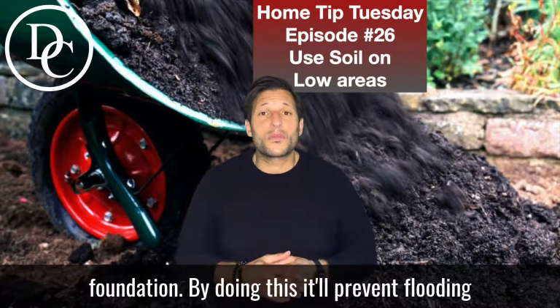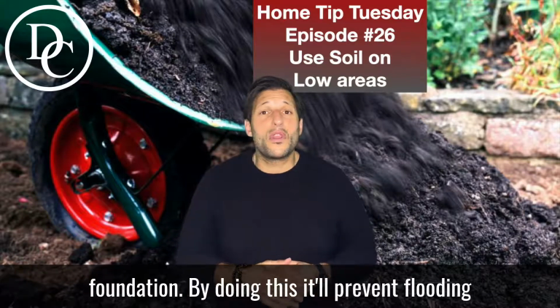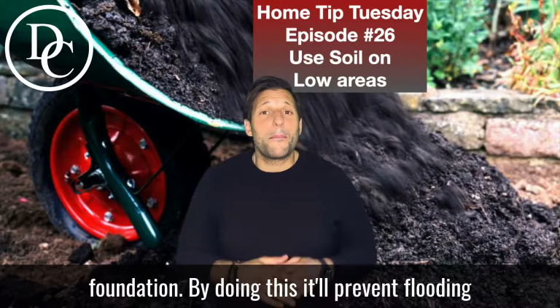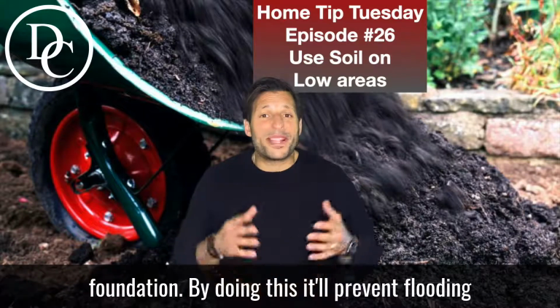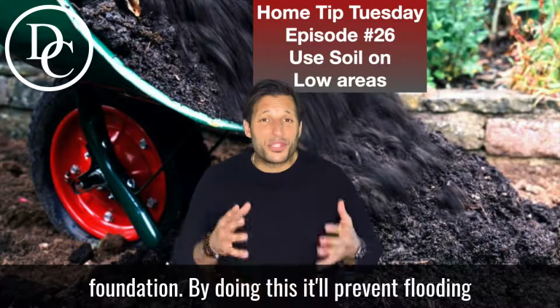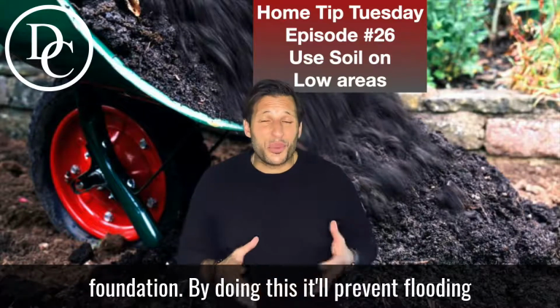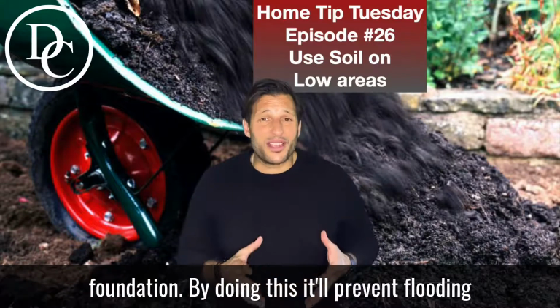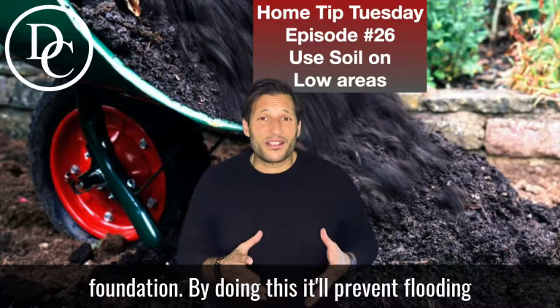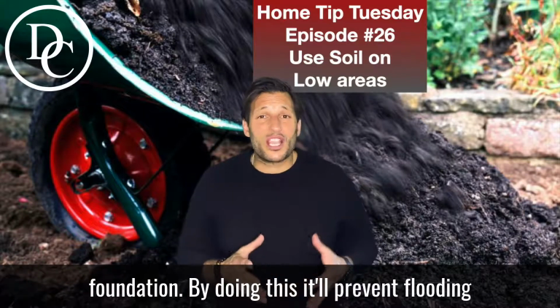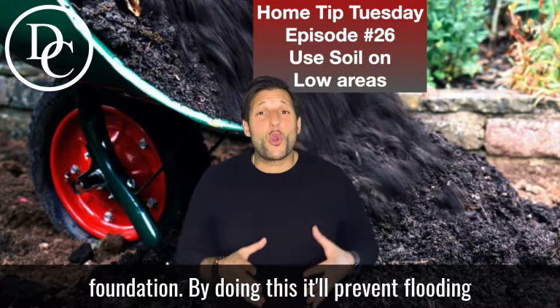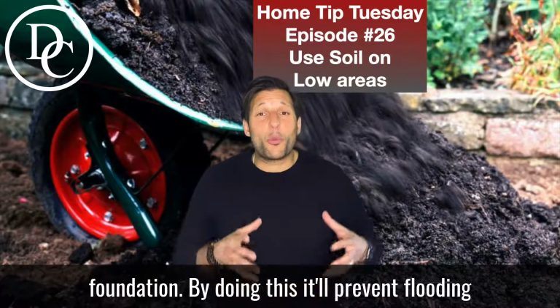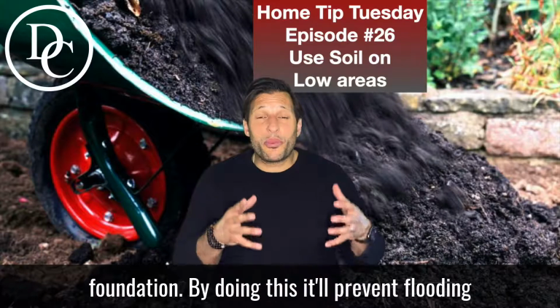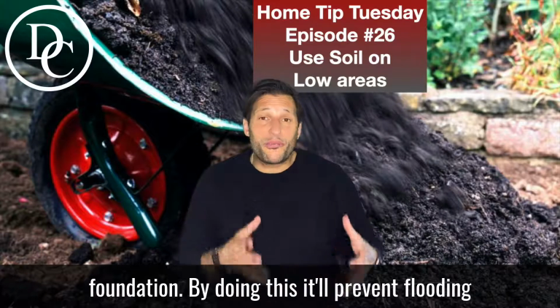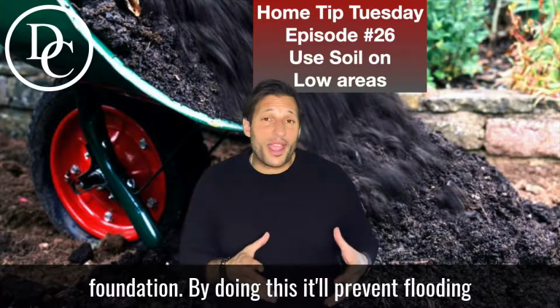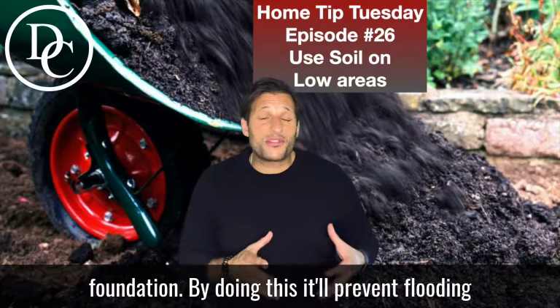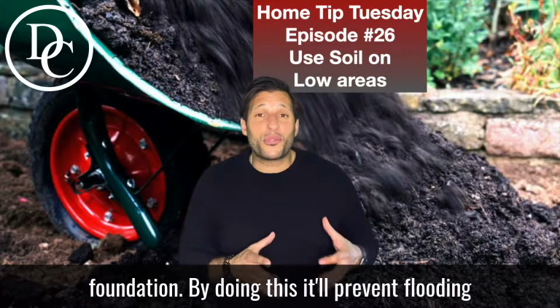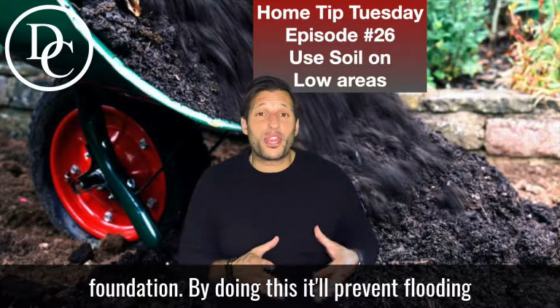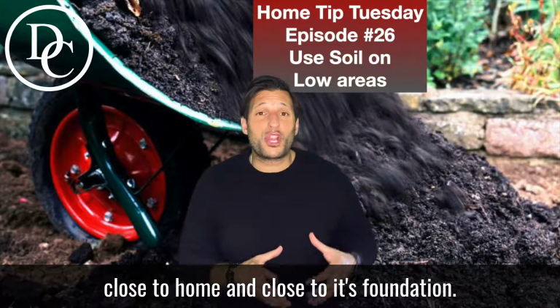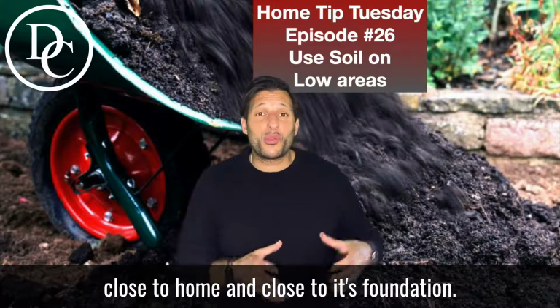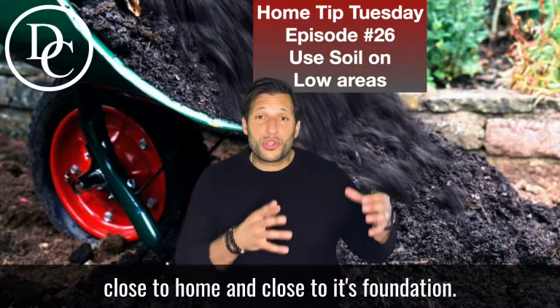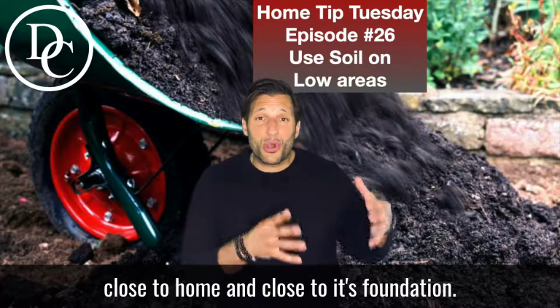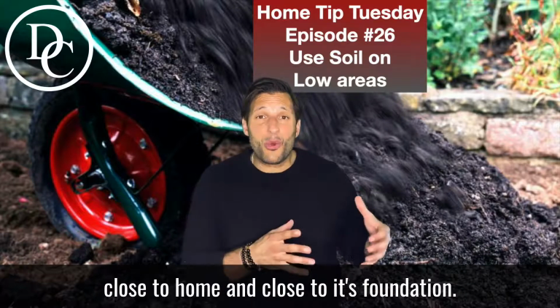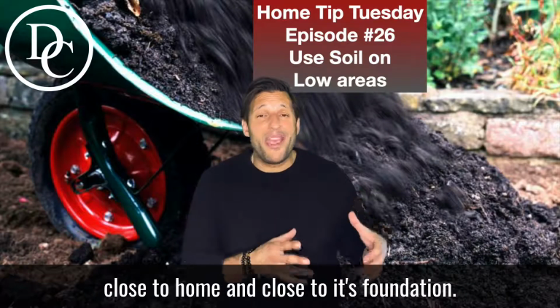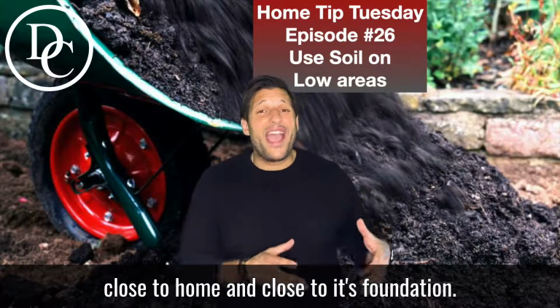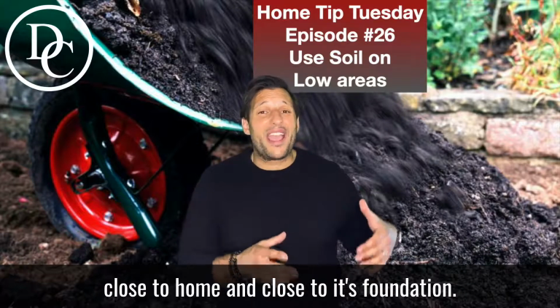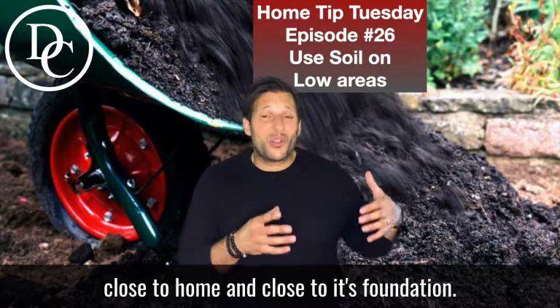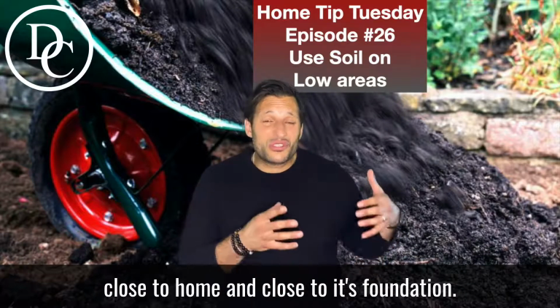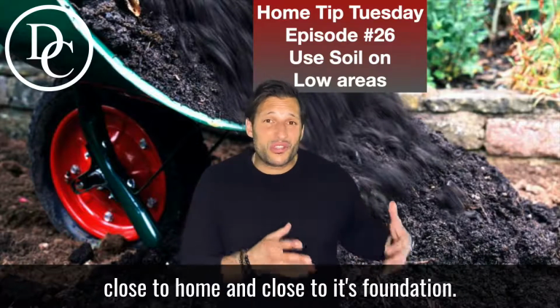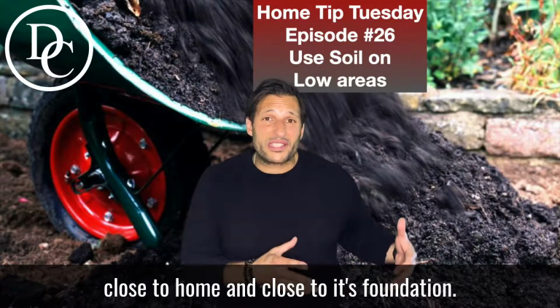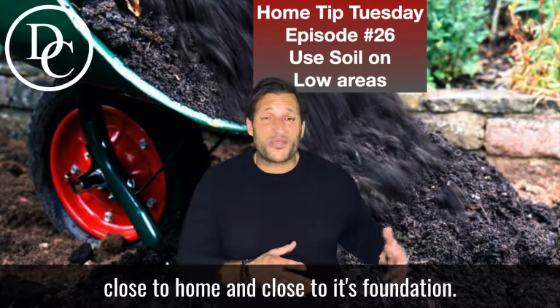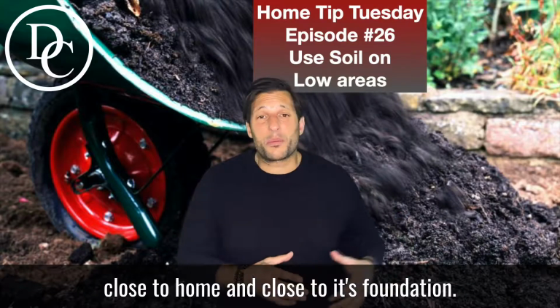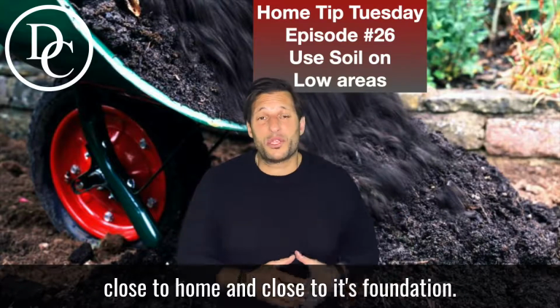By doing this, it will prevent flooding close to the home and close to its foundation.